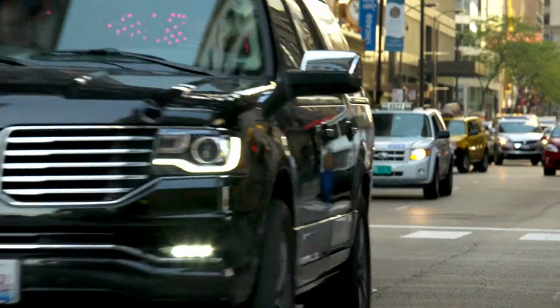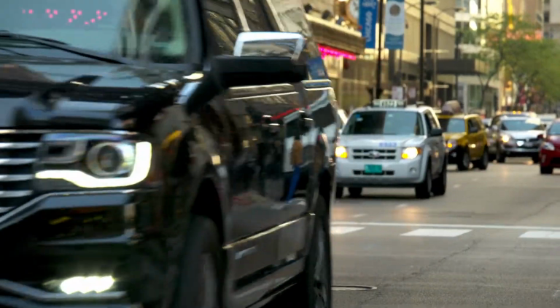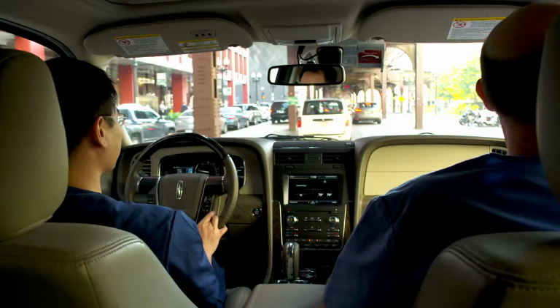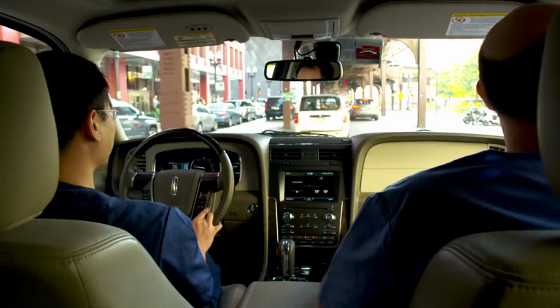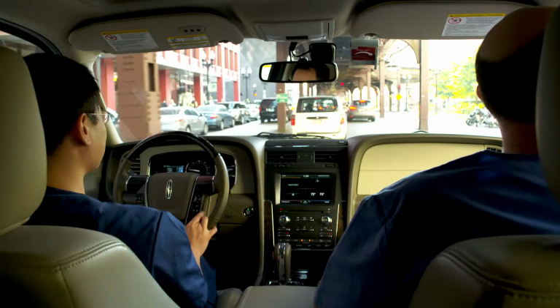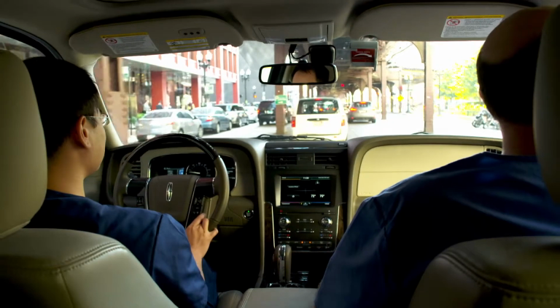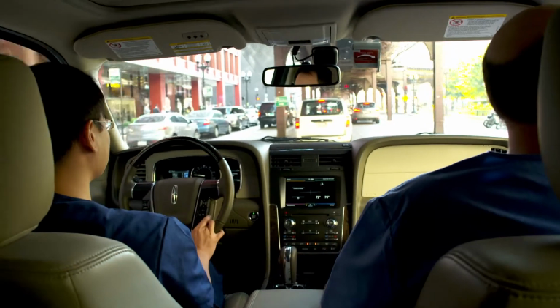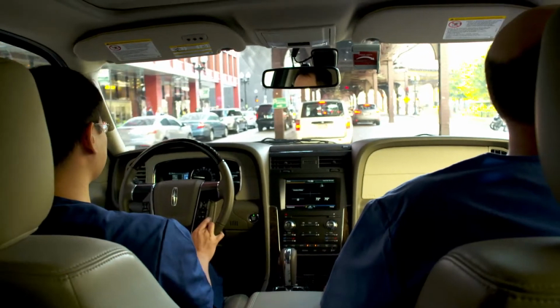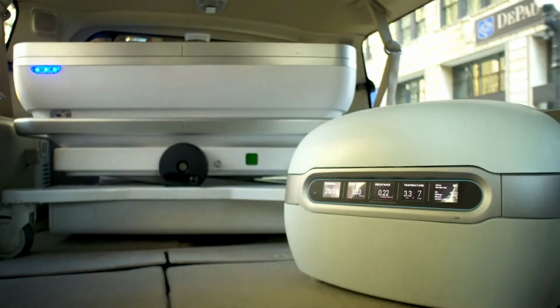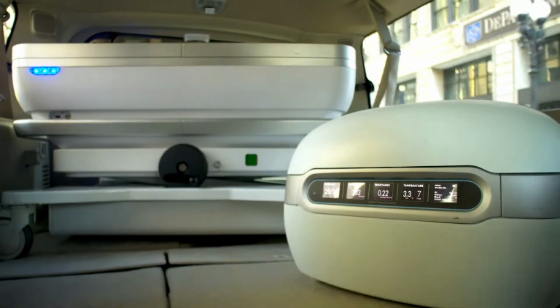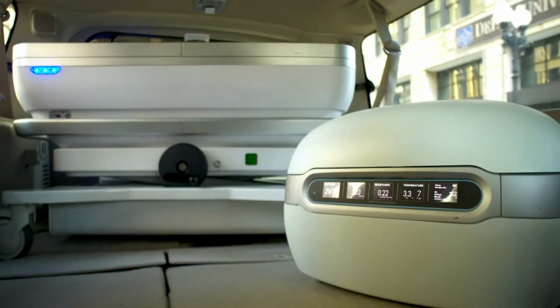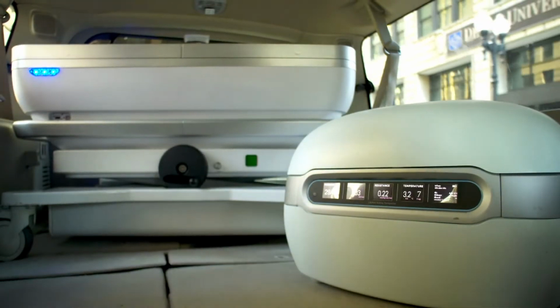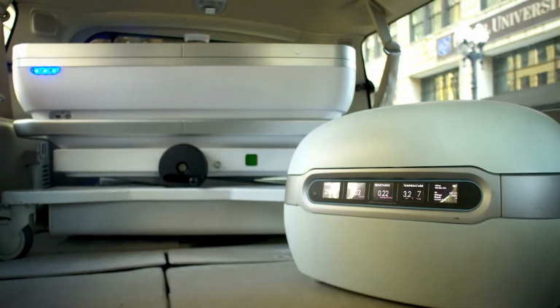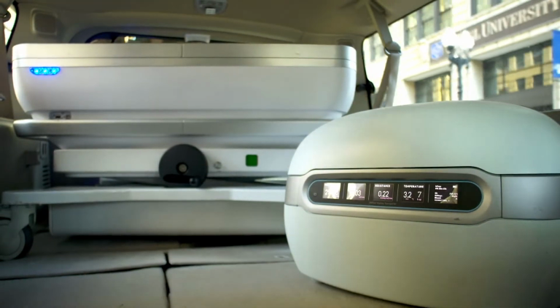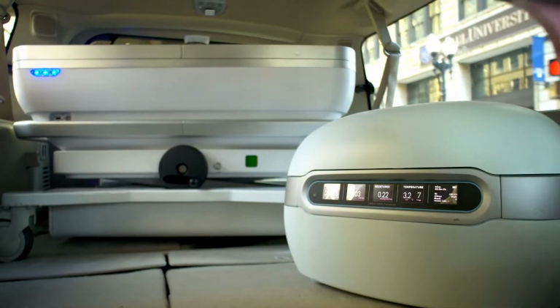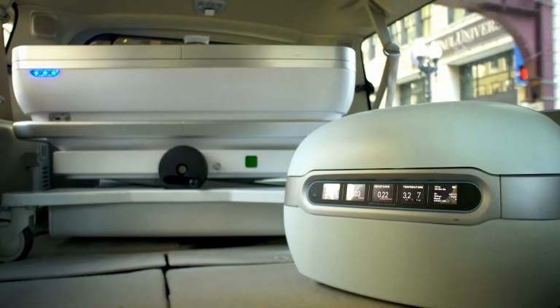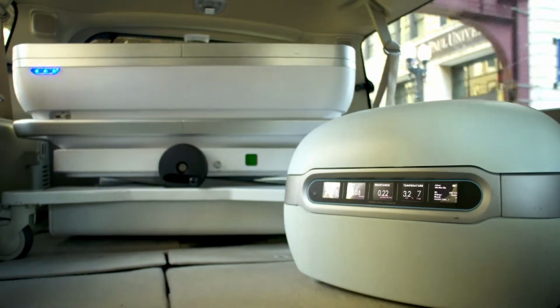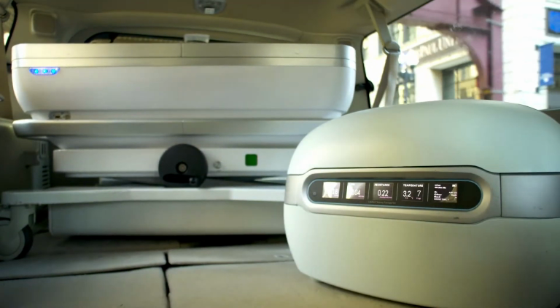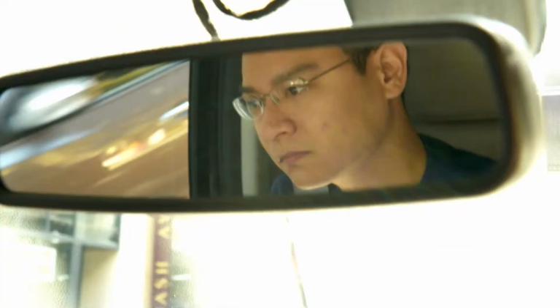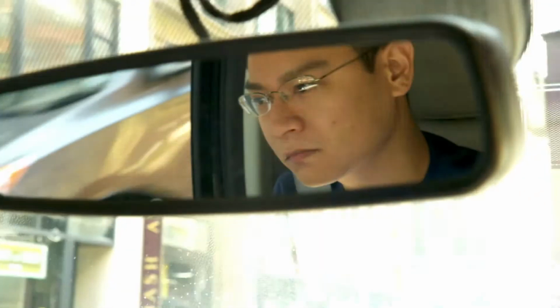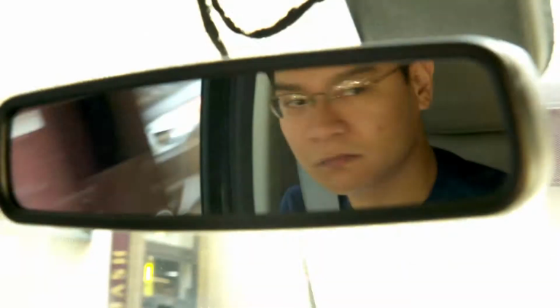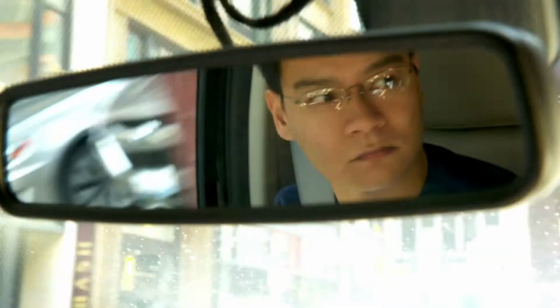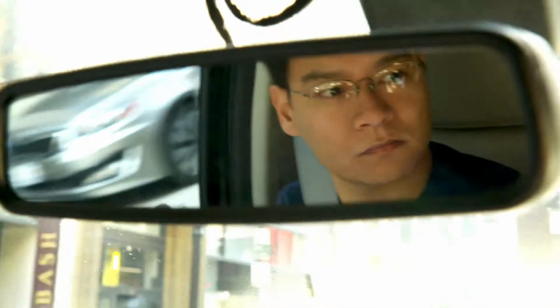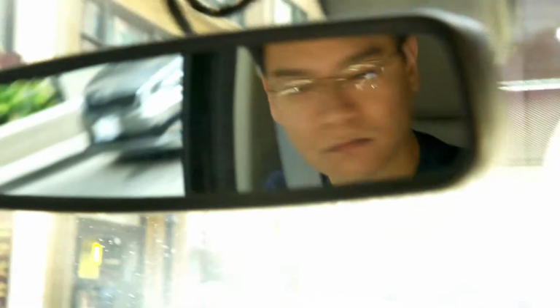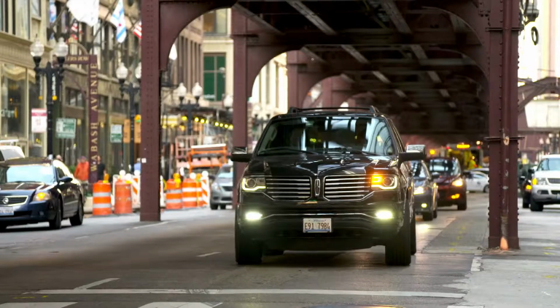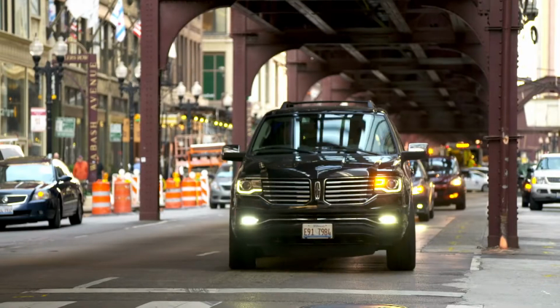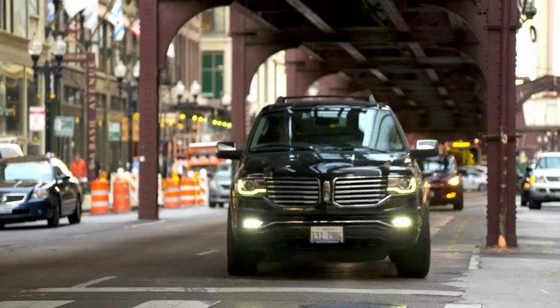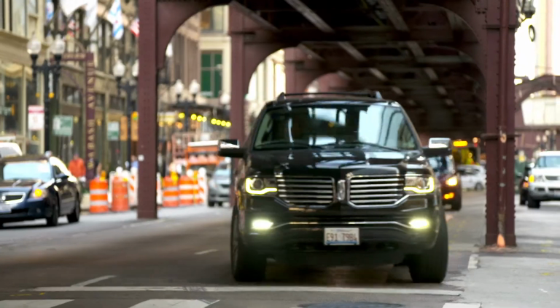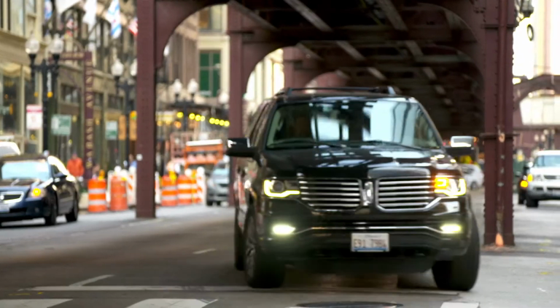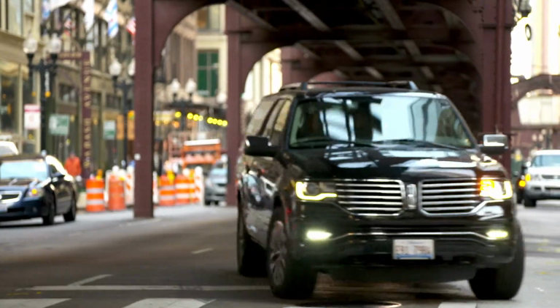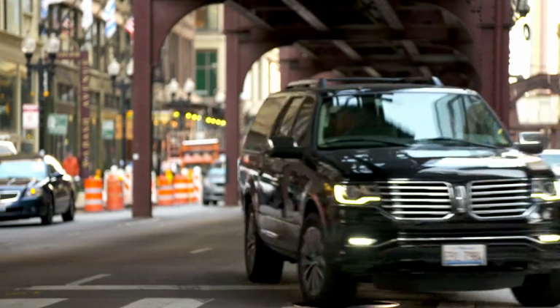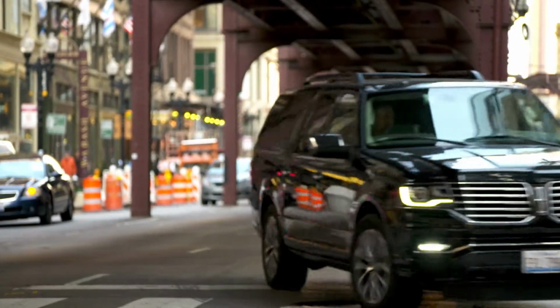Worldwide, hundreds of thousands of people are on official waiting lists waiting for a life-saving organ transplant.